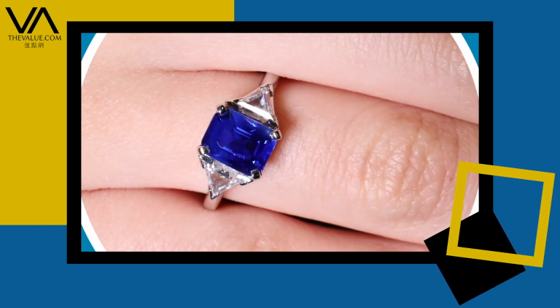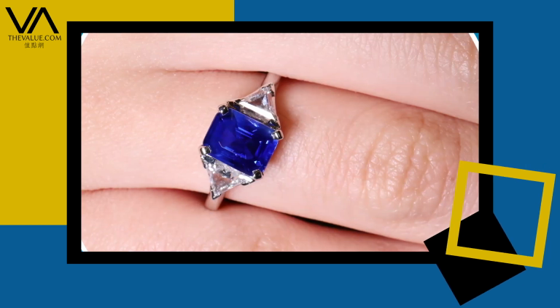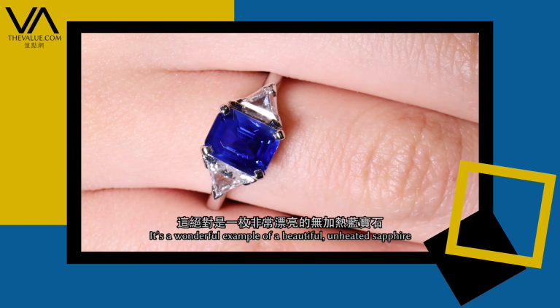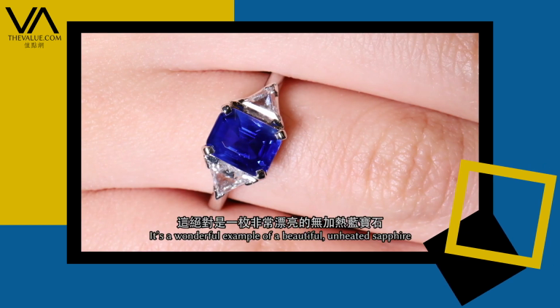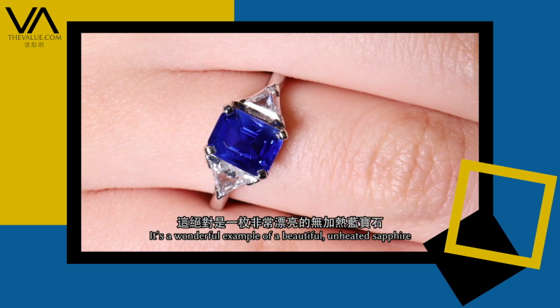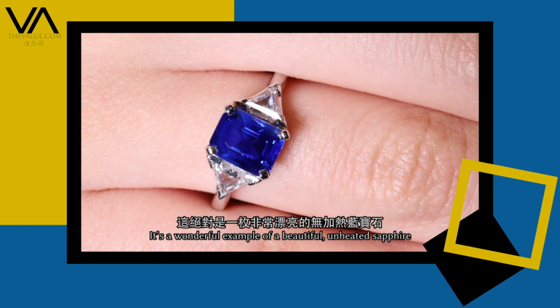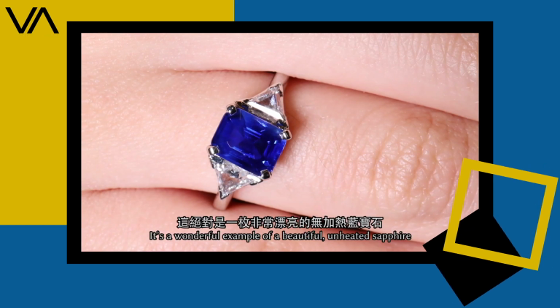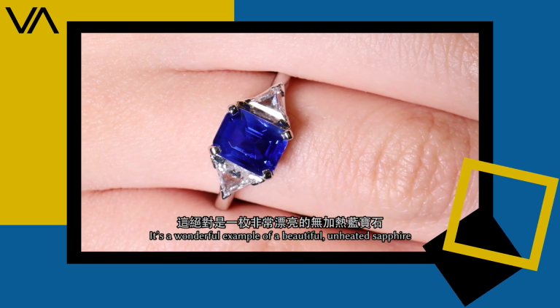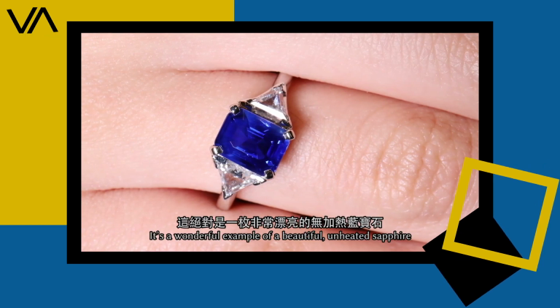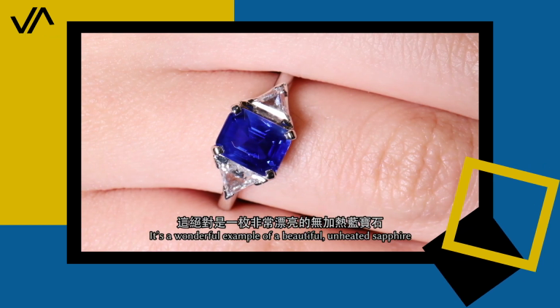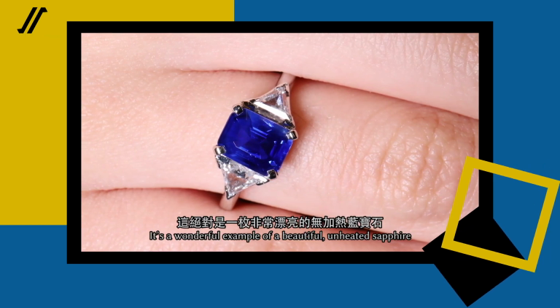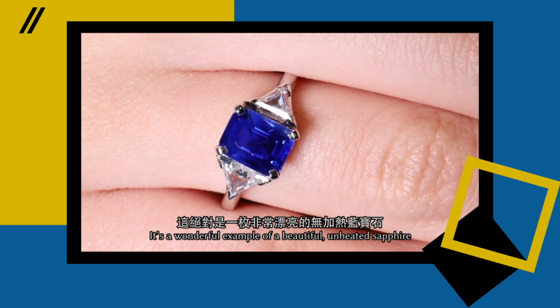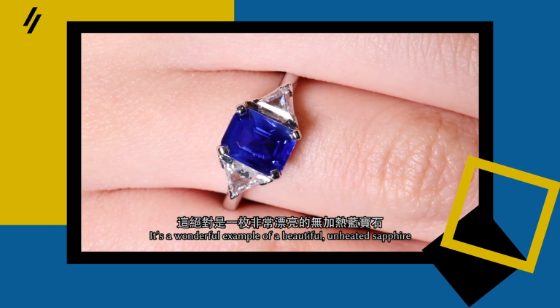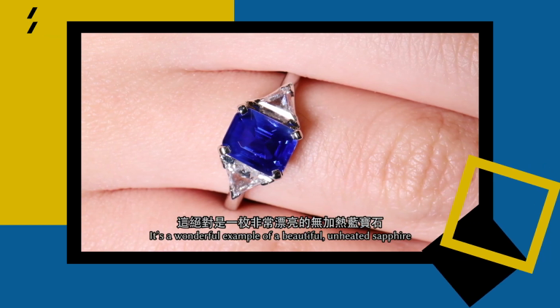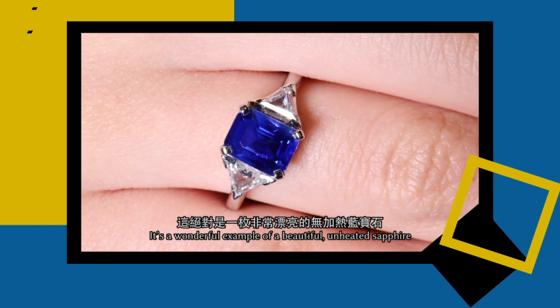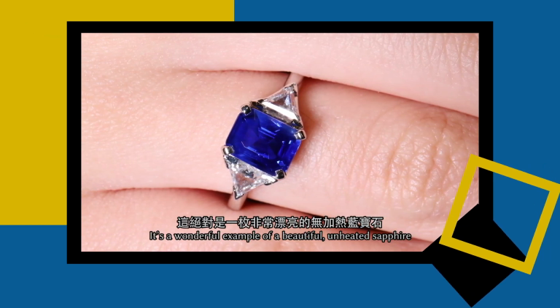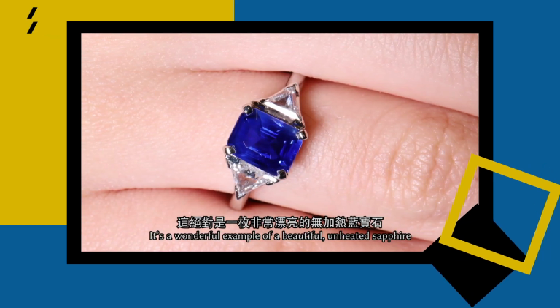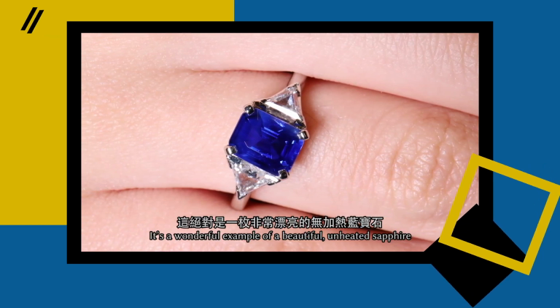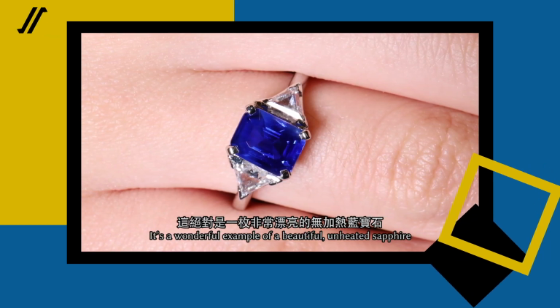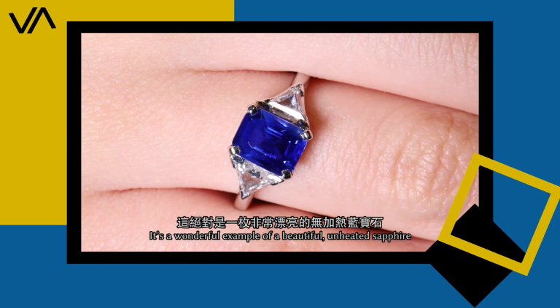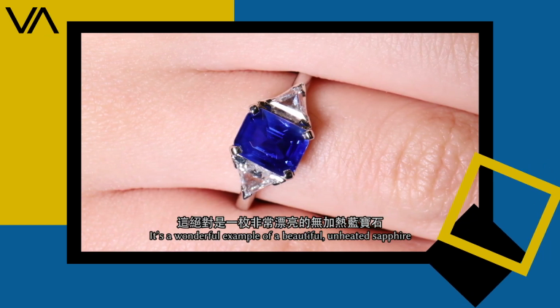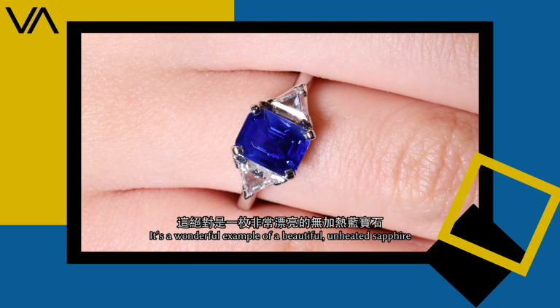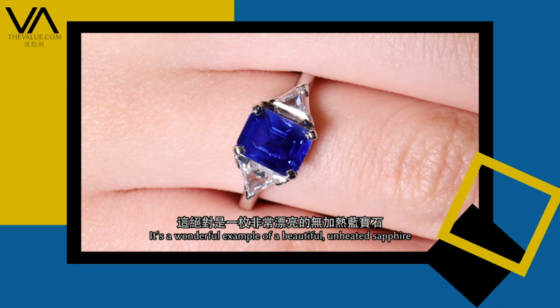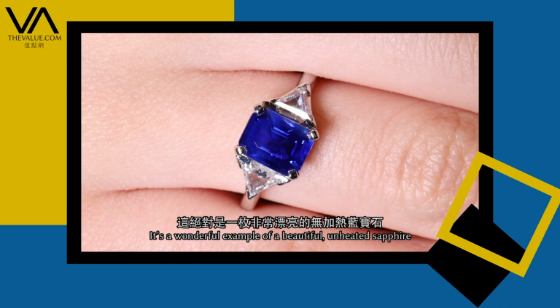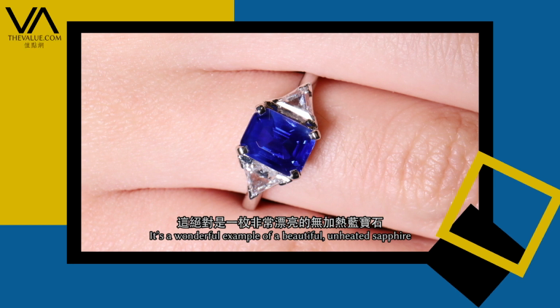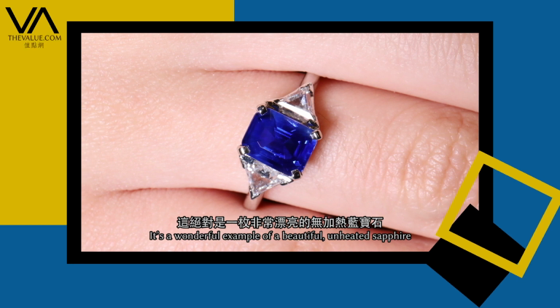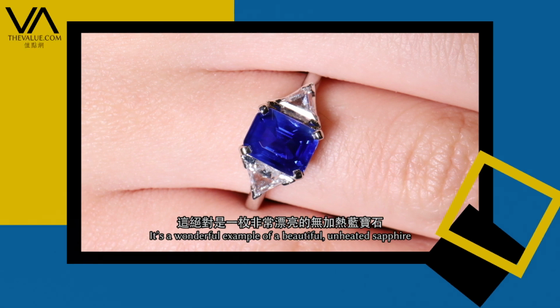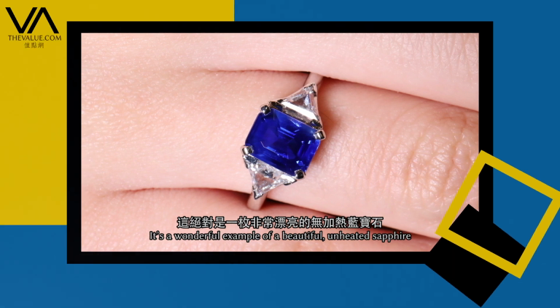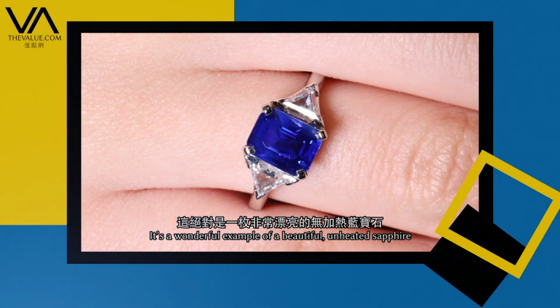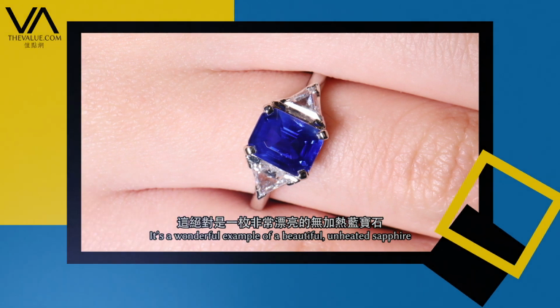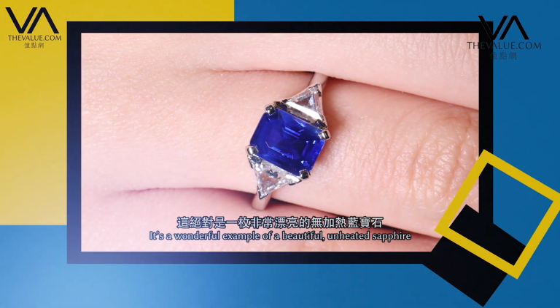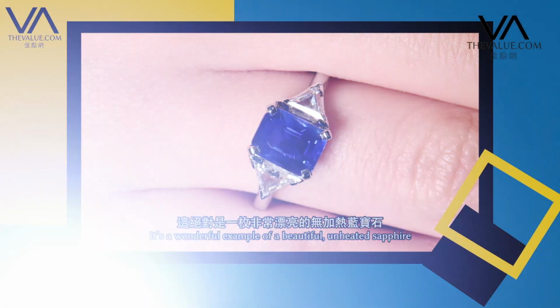It's just a wonderful example of a beautiful, beautiful sapphire — an unheated cashmere sapphire.